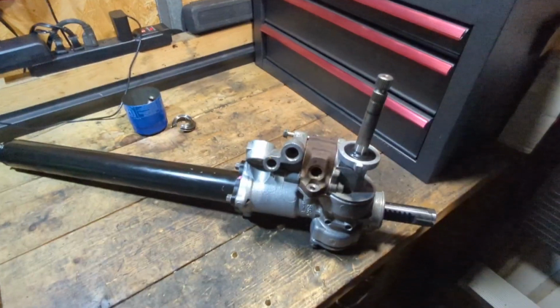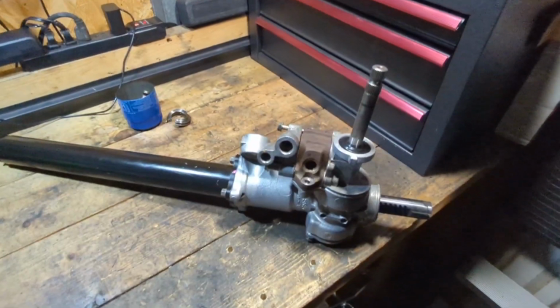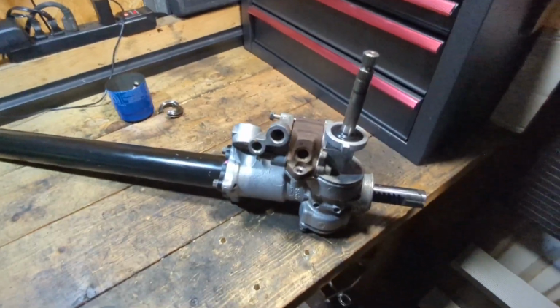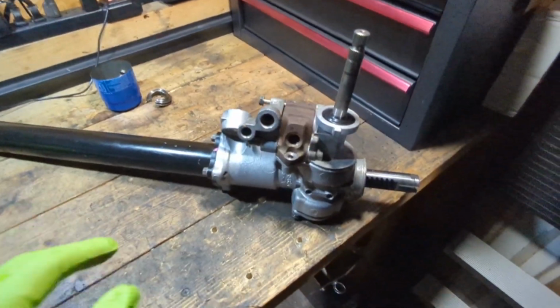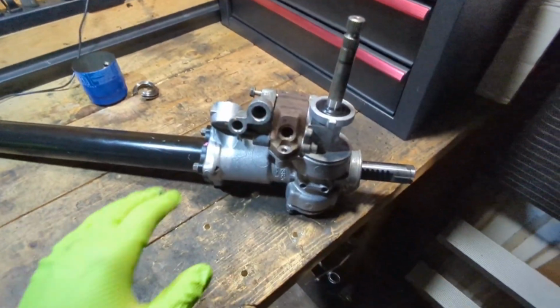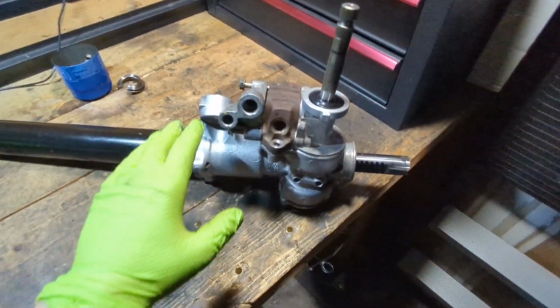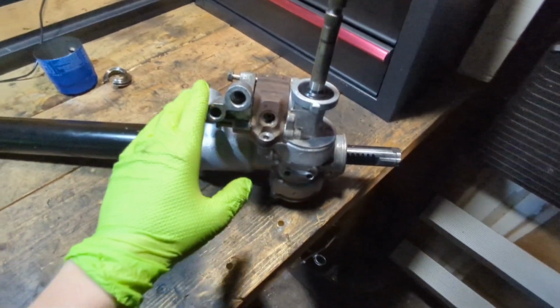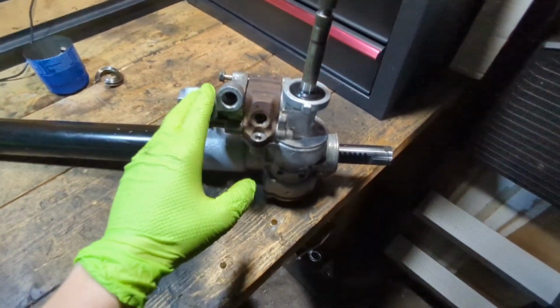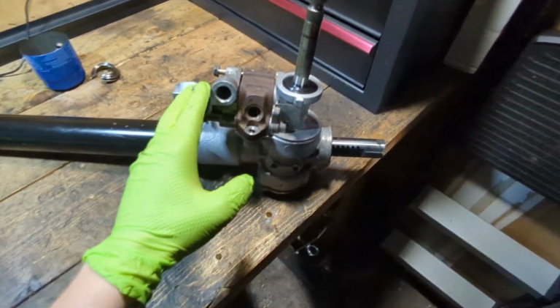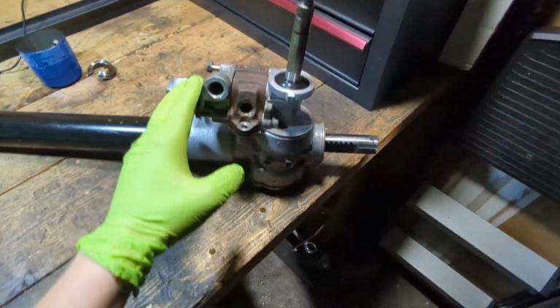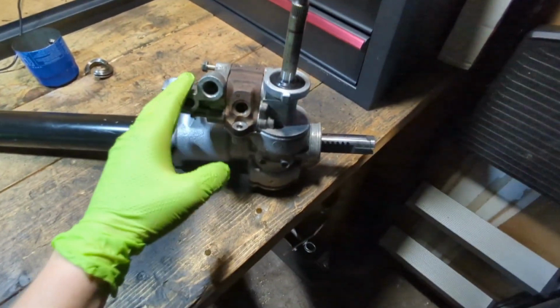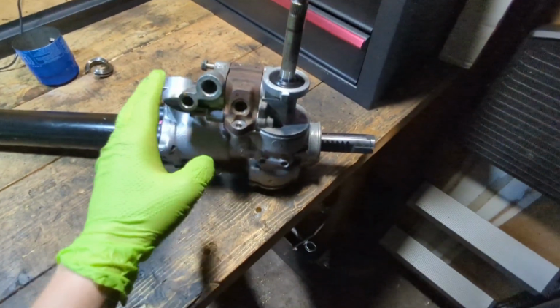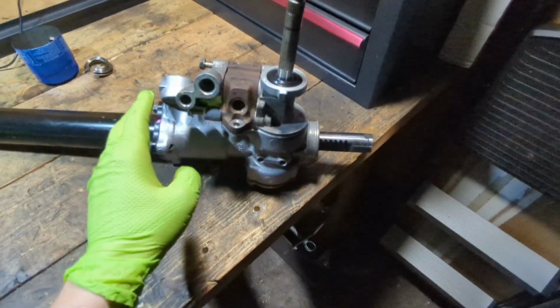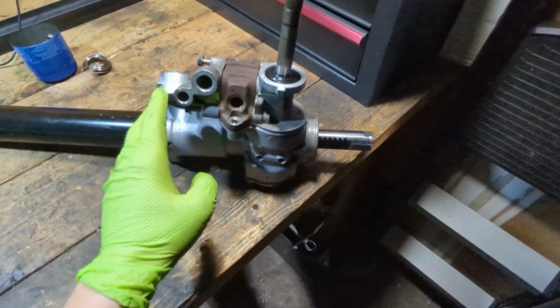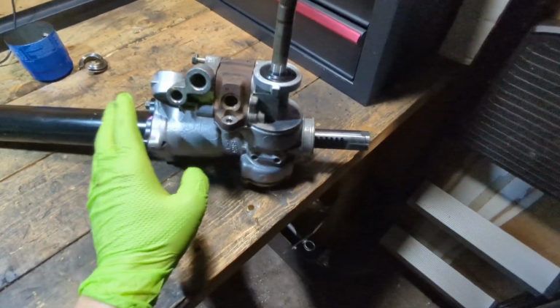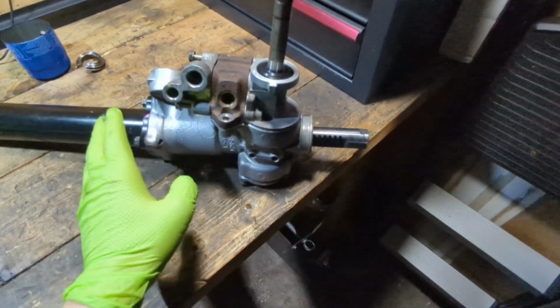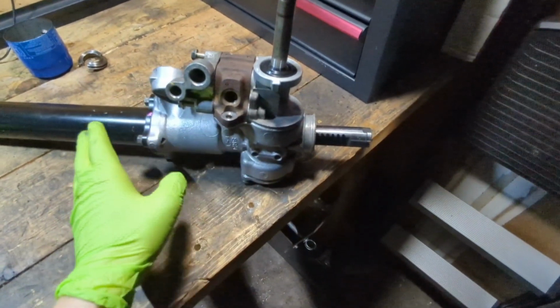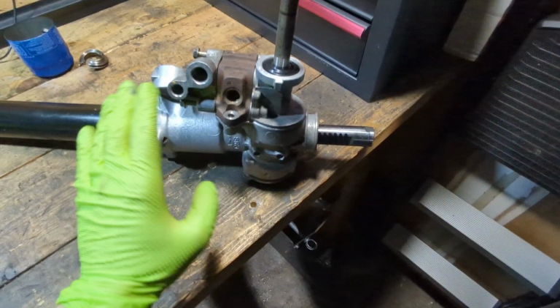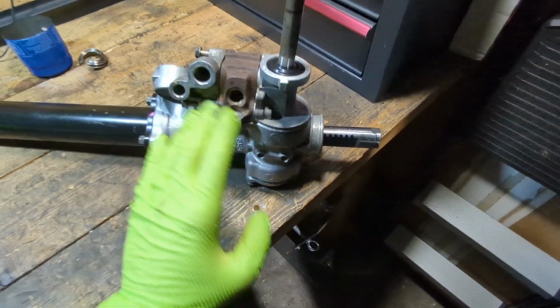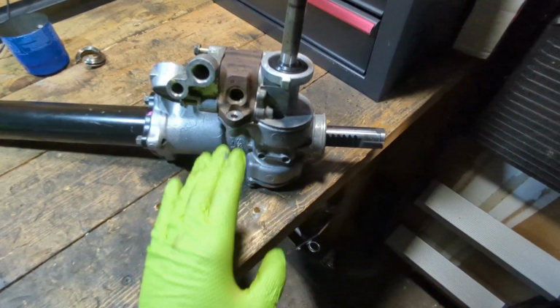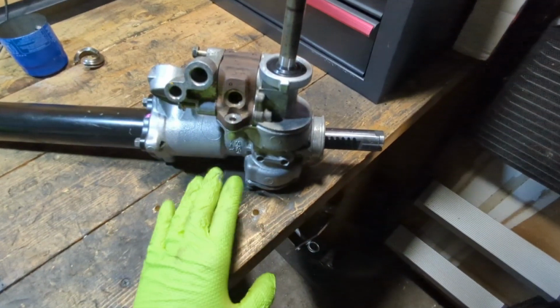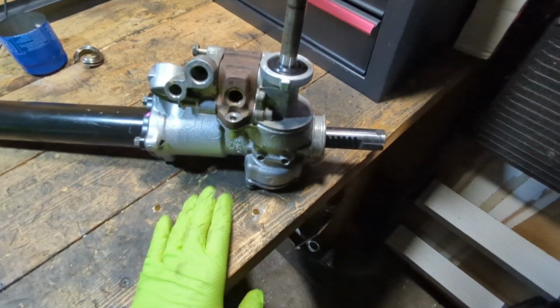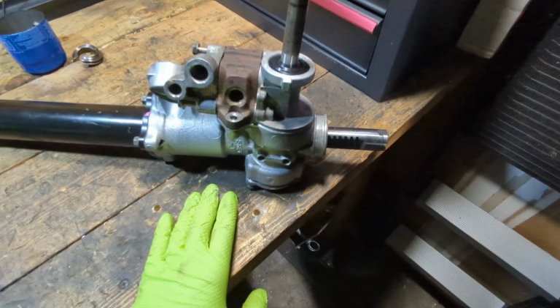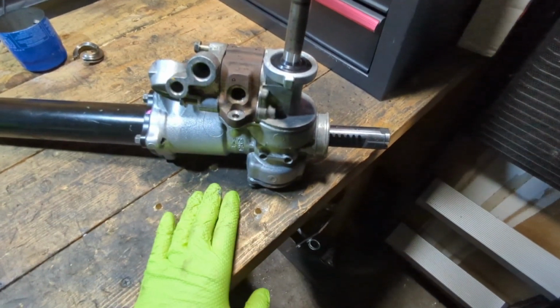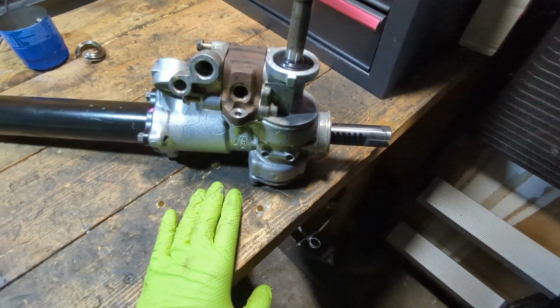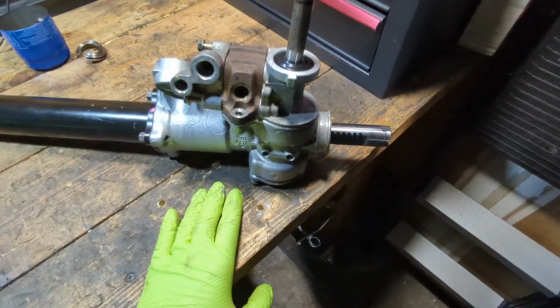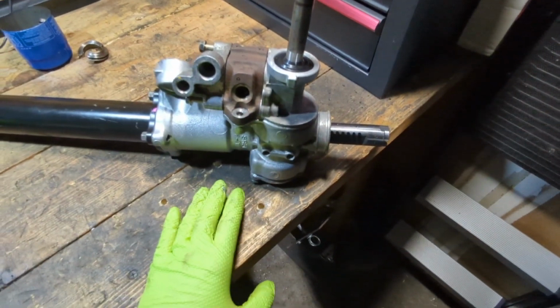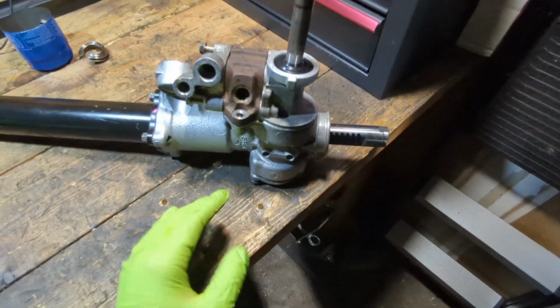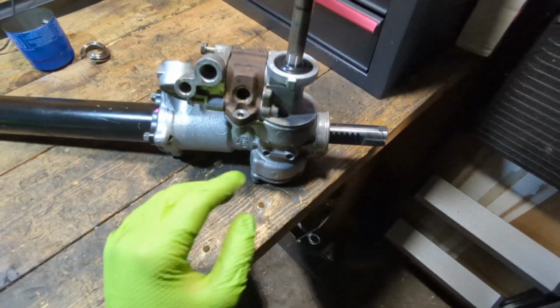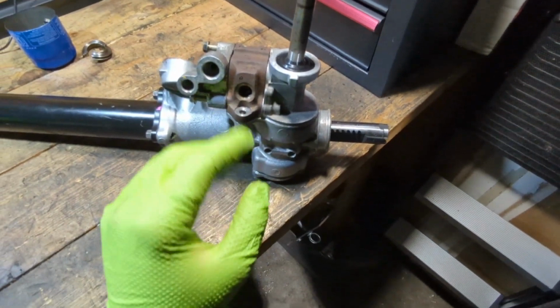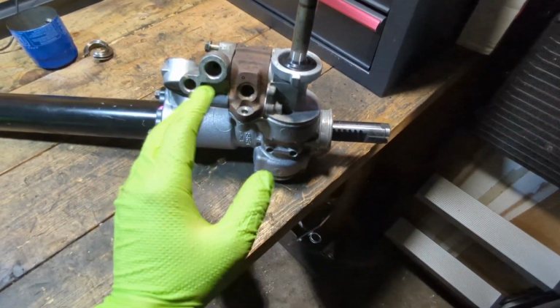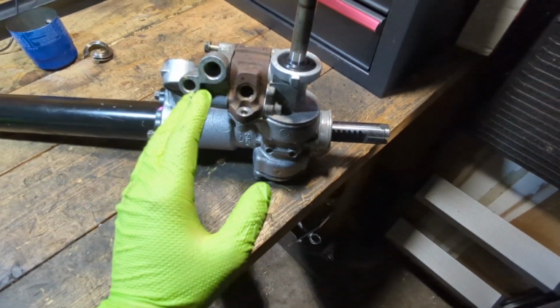I've assembled it to look like it would as if you just pulled it out of the car.